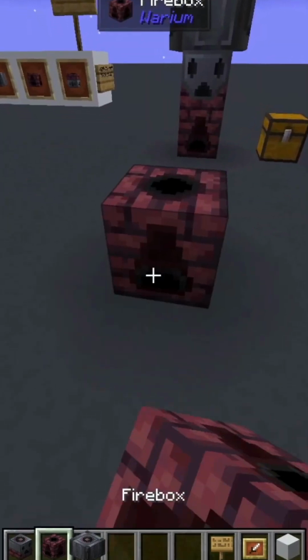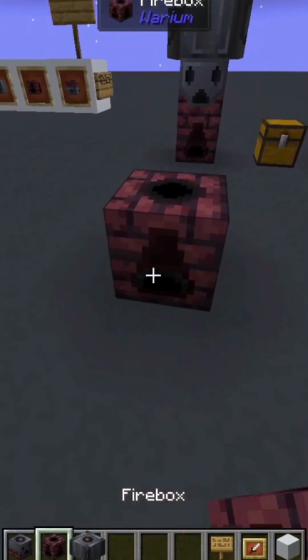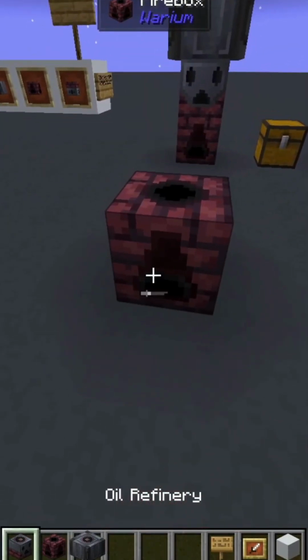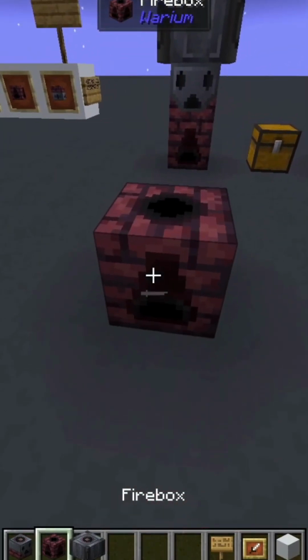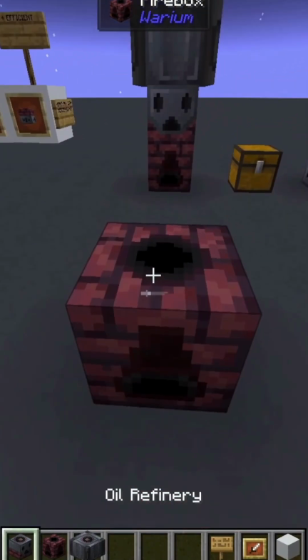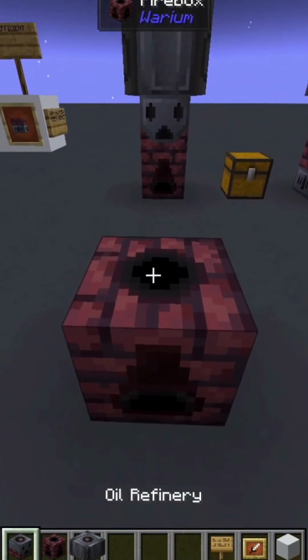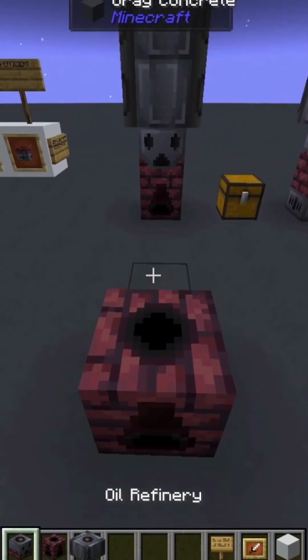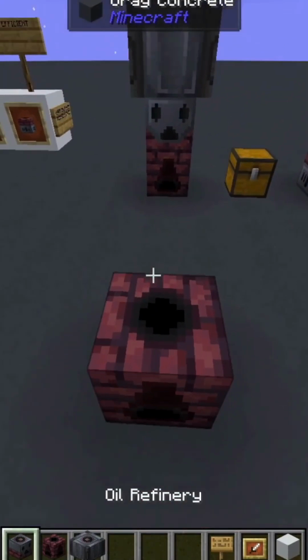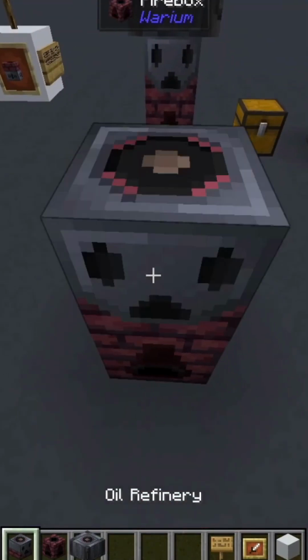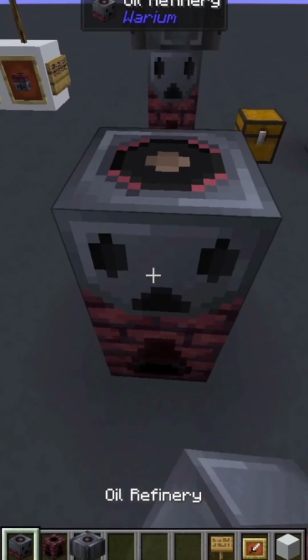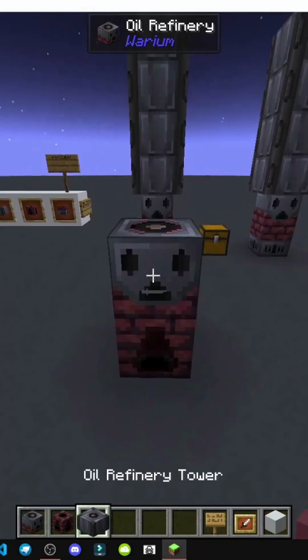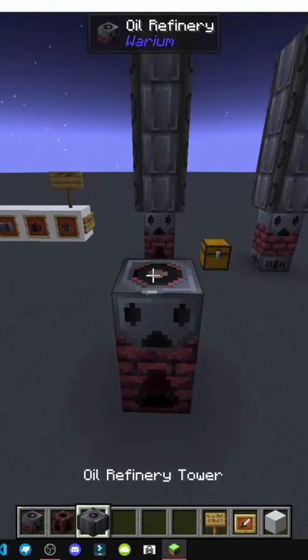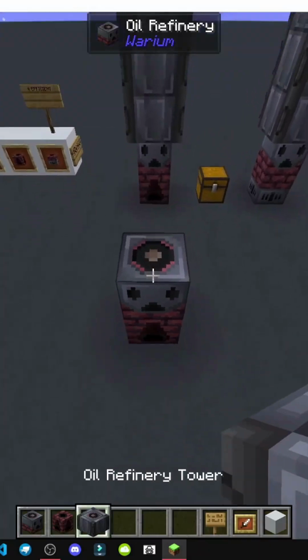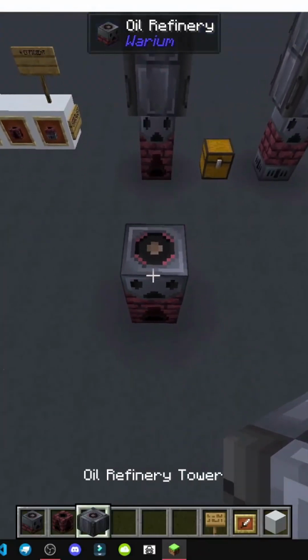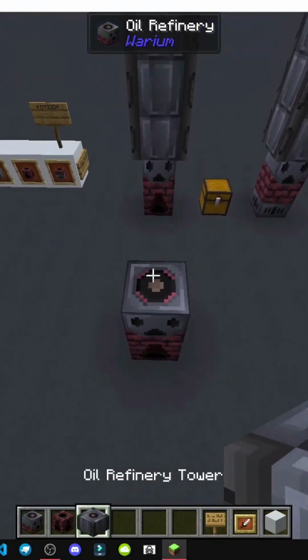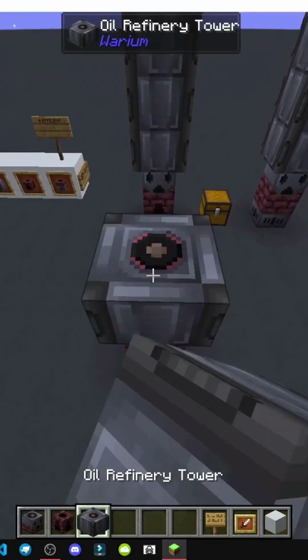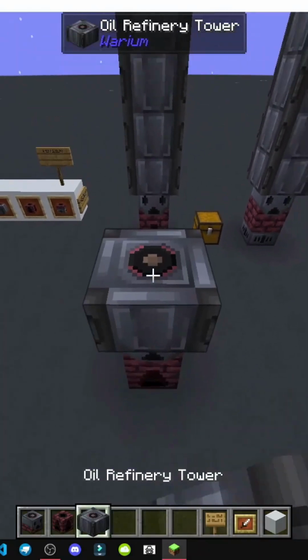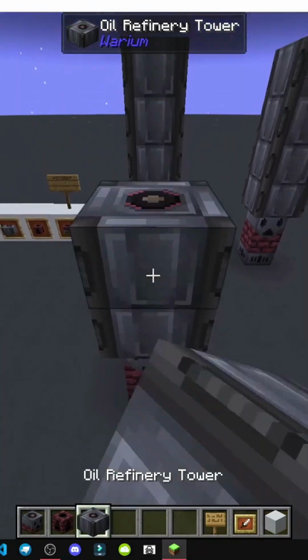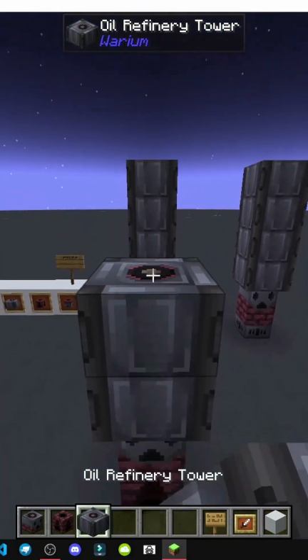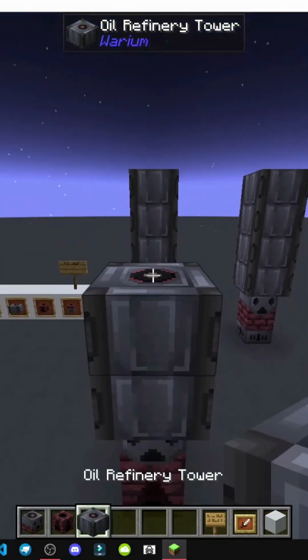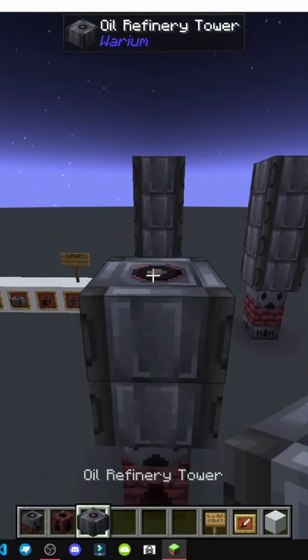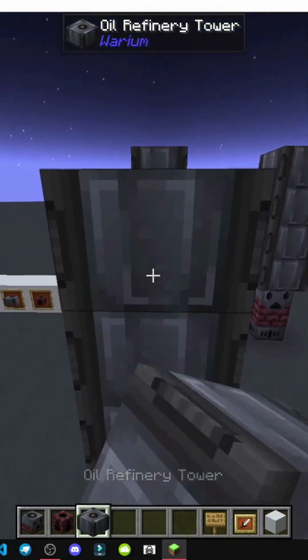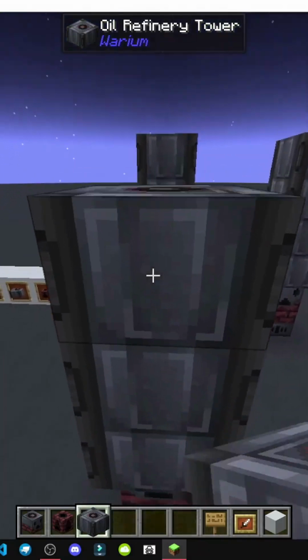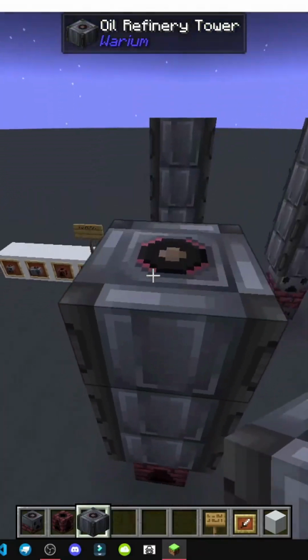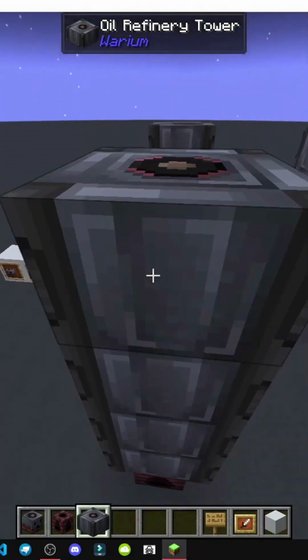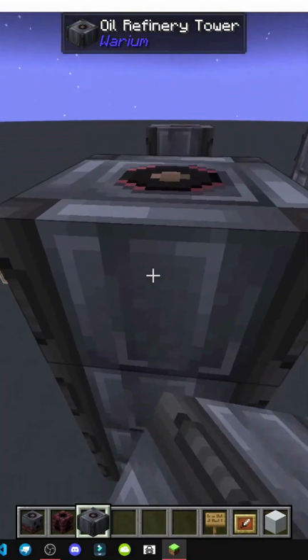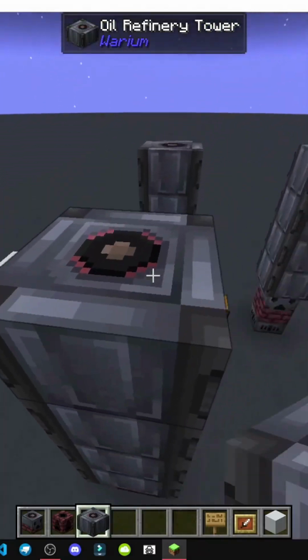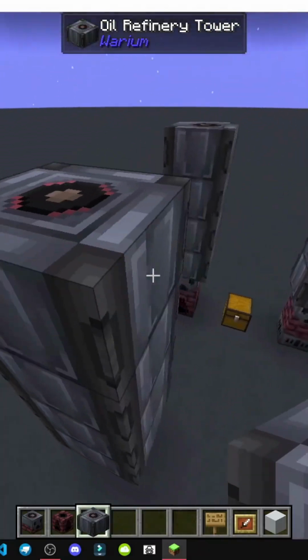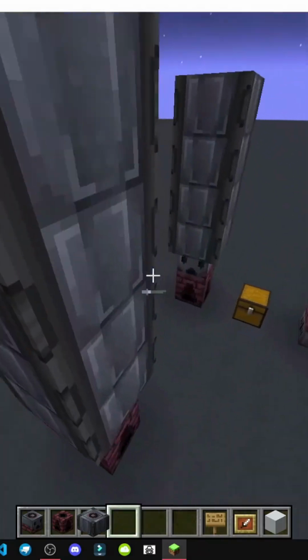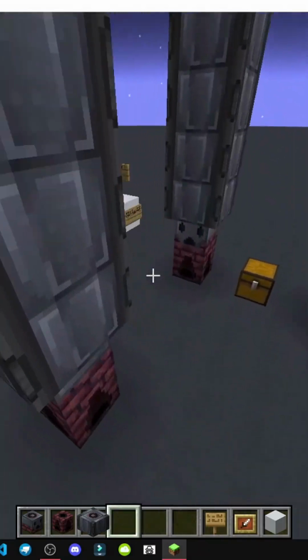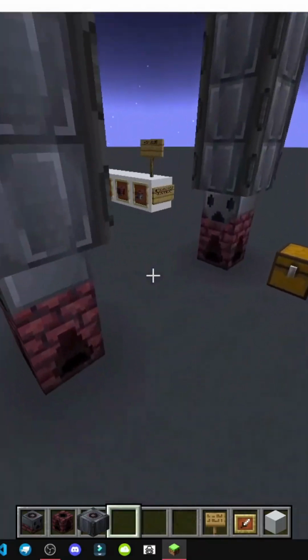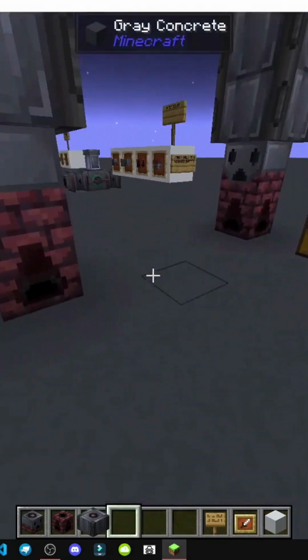So what we do is place the firebox, put the oil refinery on top, and add four oil refinery towers.